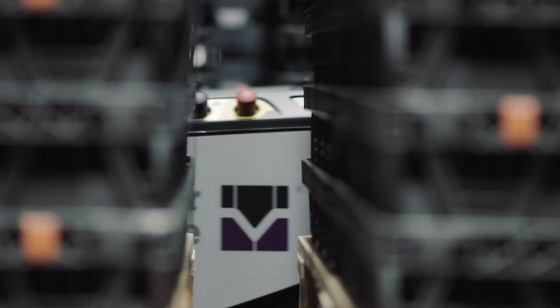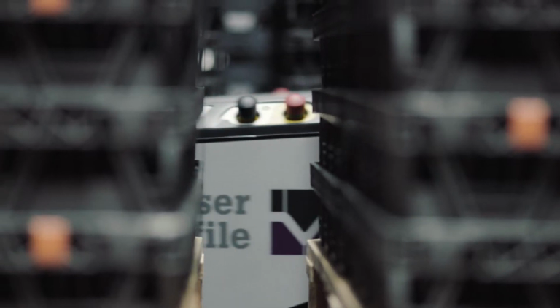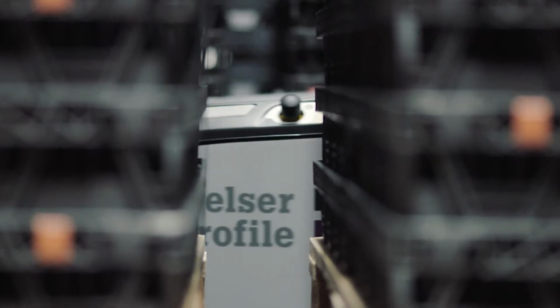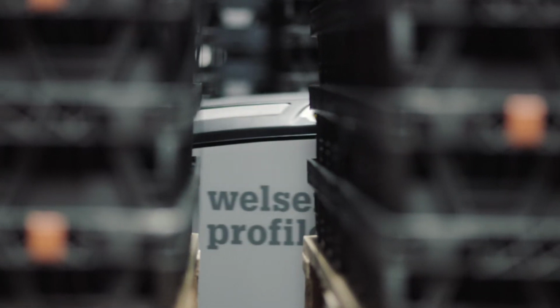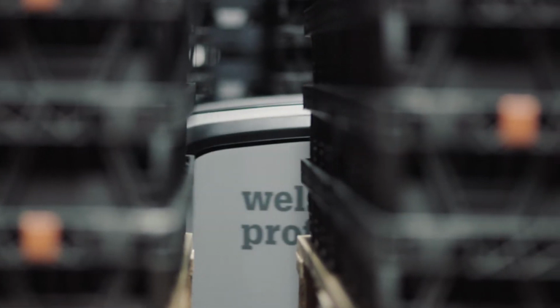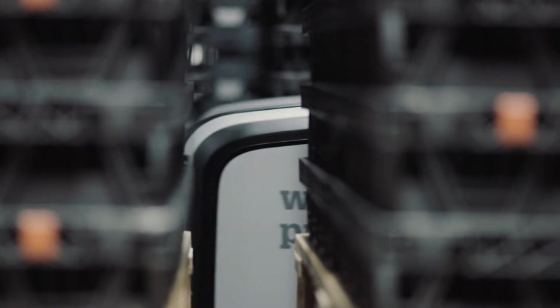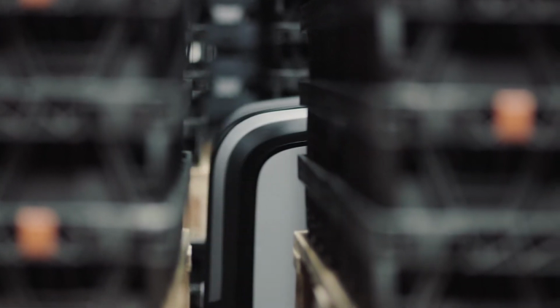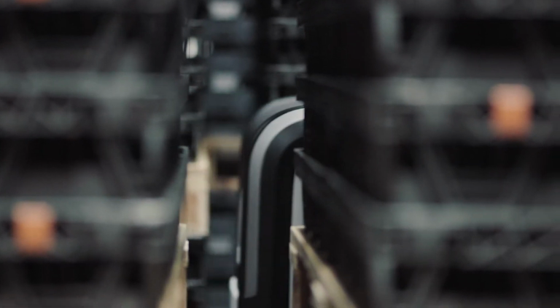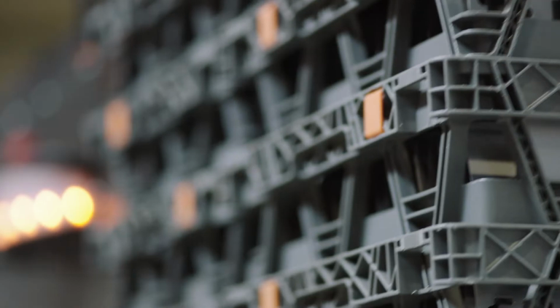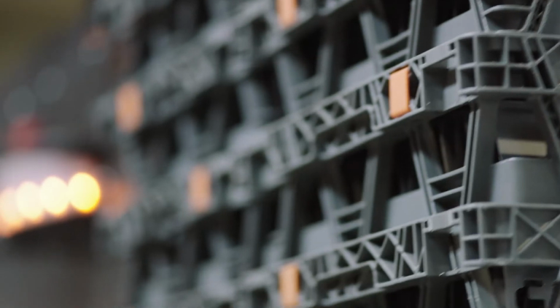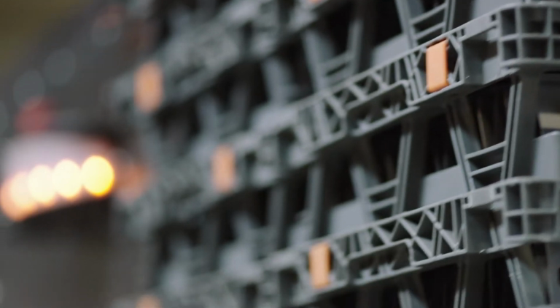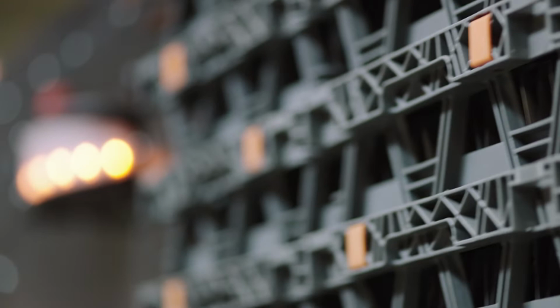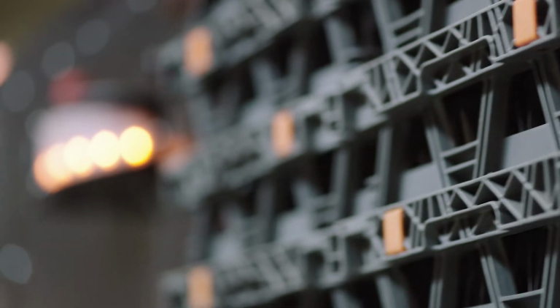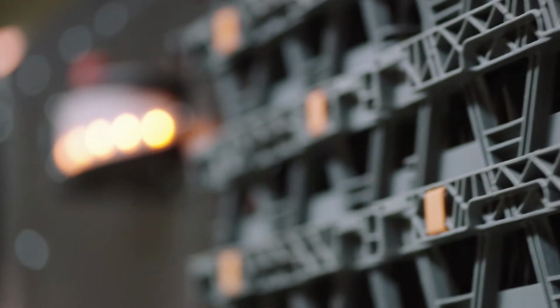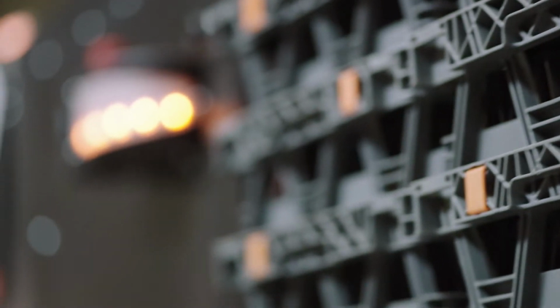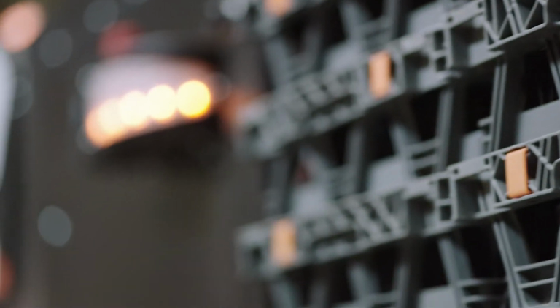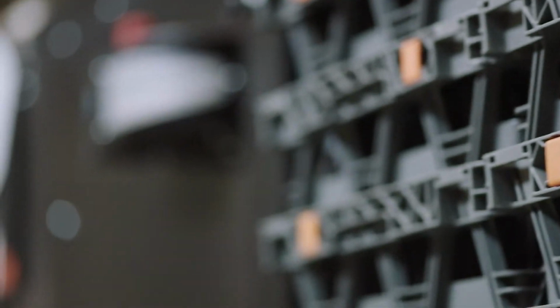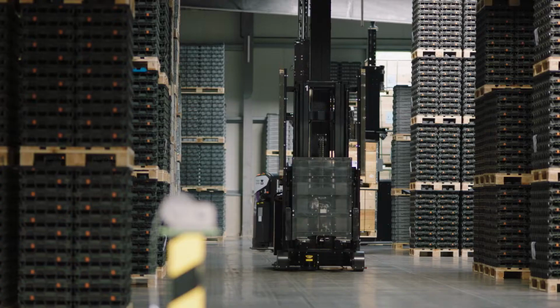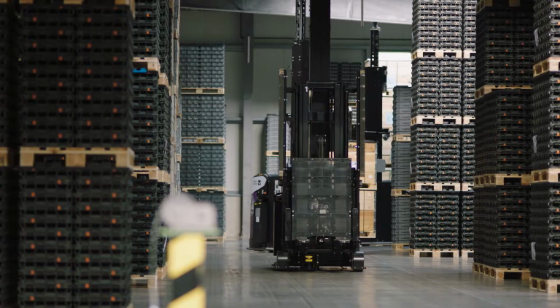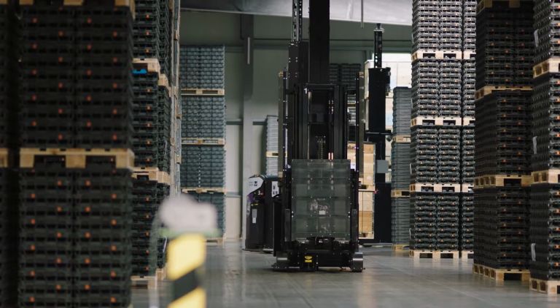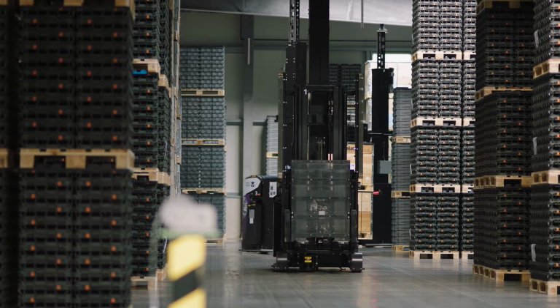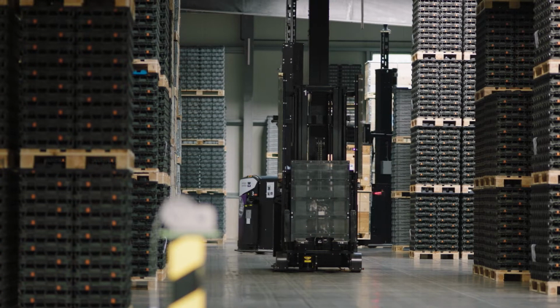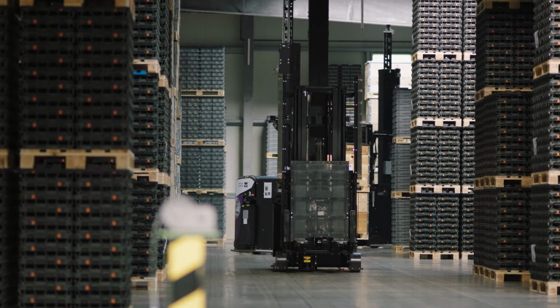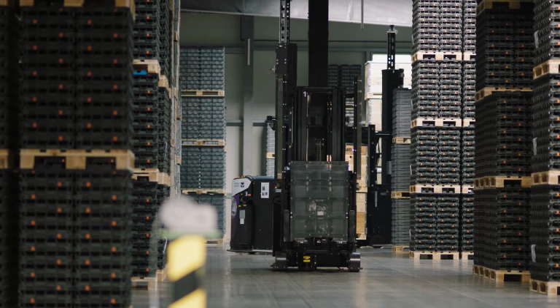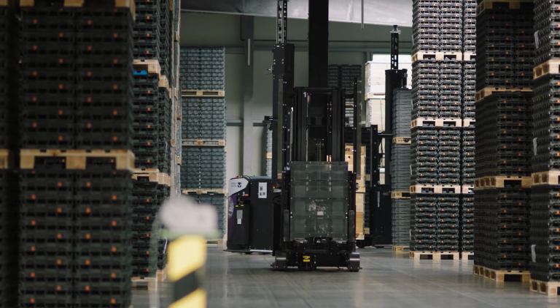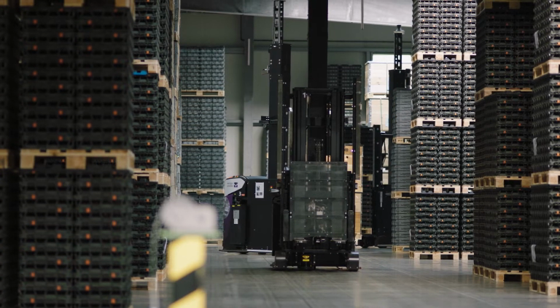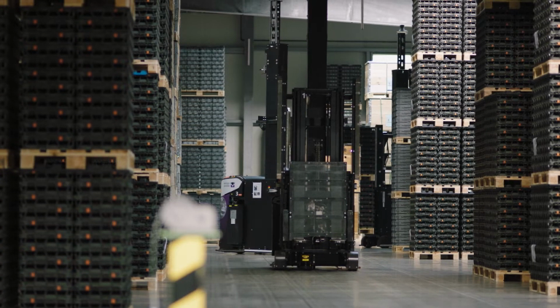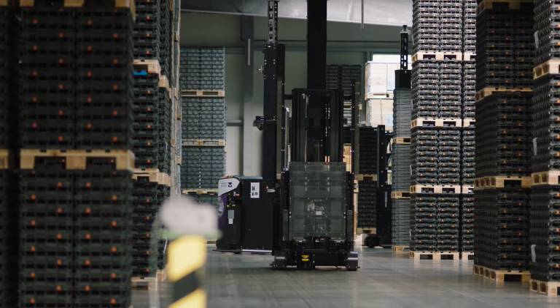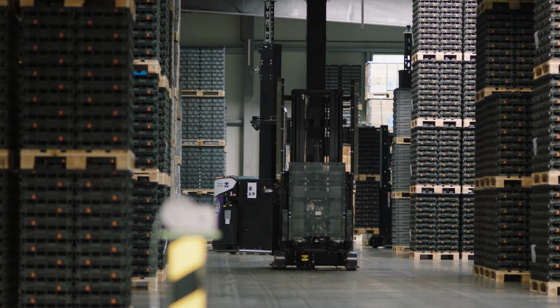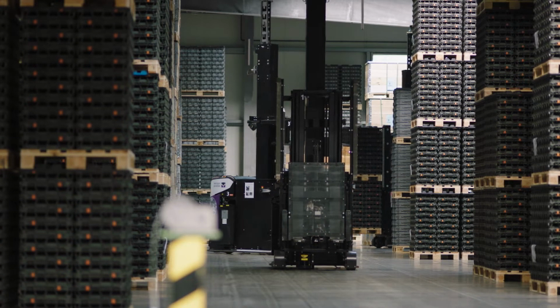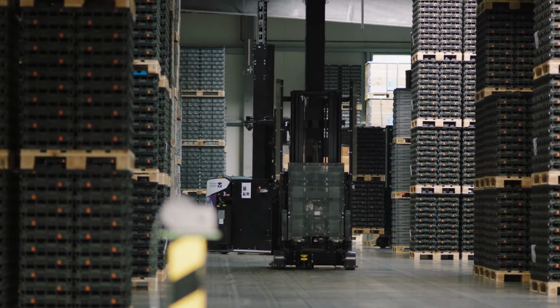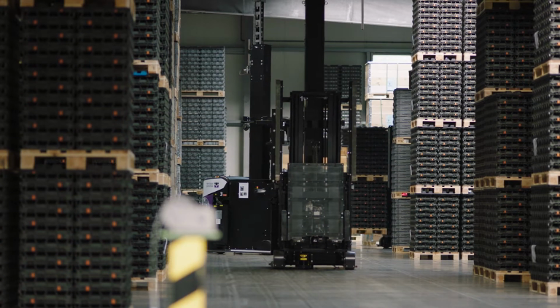Rockla AGV Solution is an AGV system with a fleet of four automated guided vehicles.